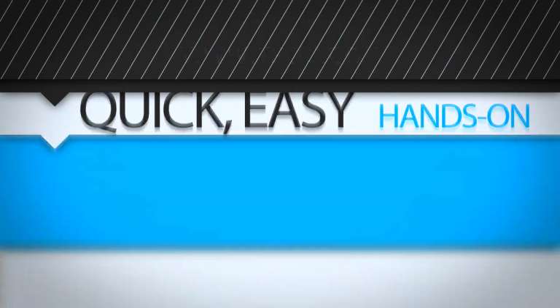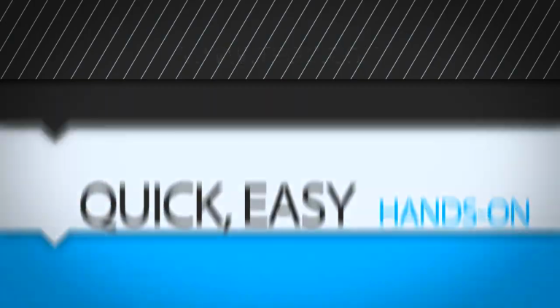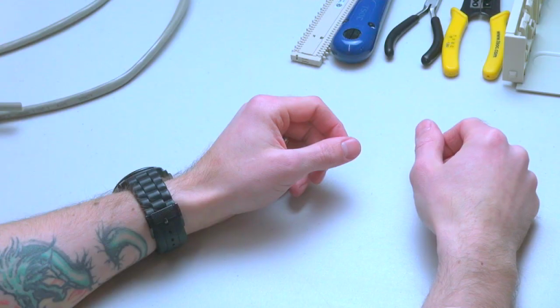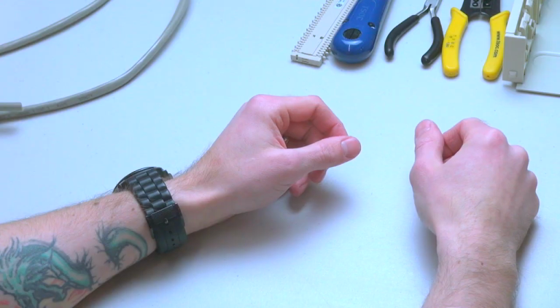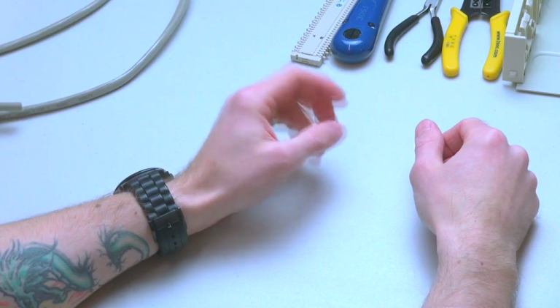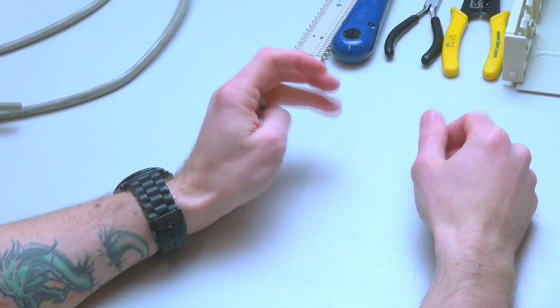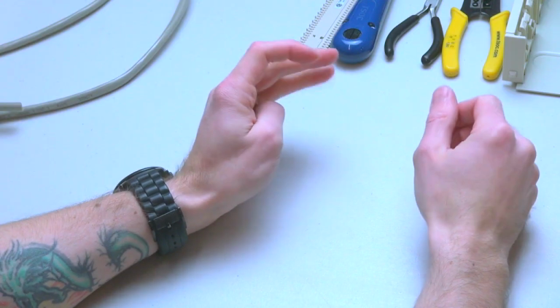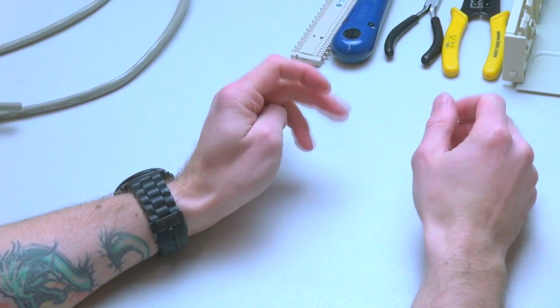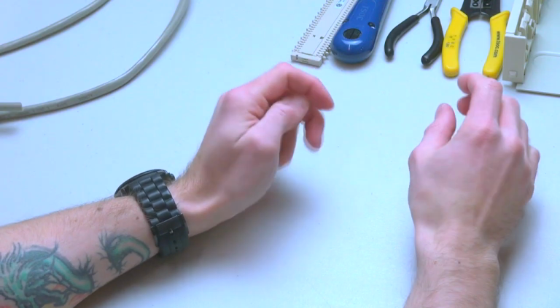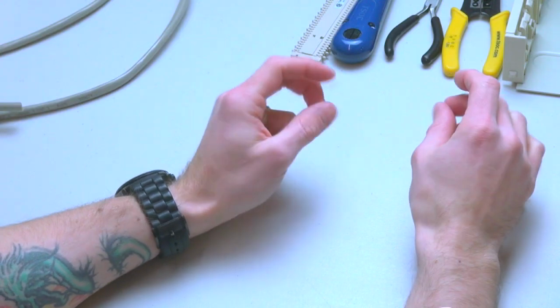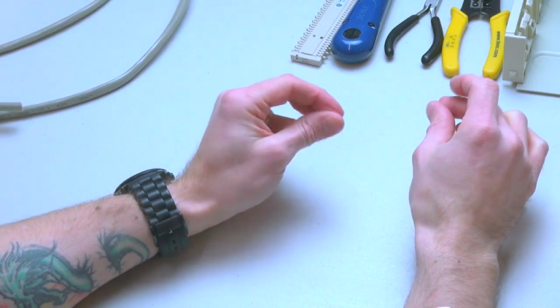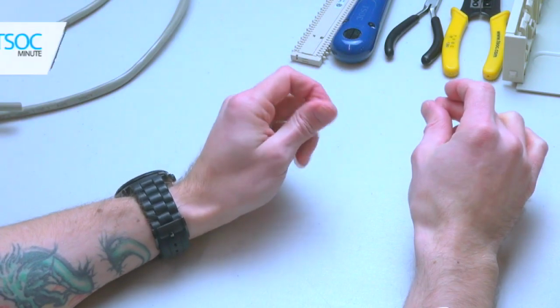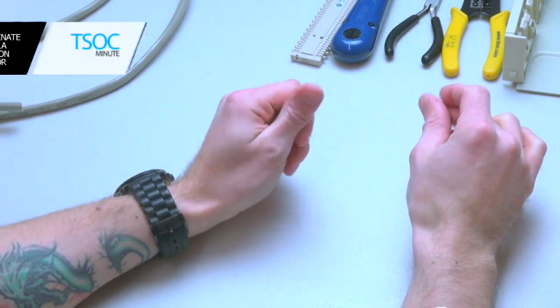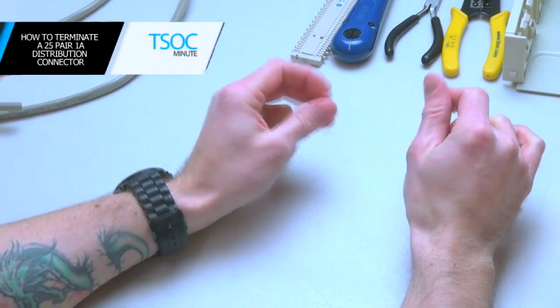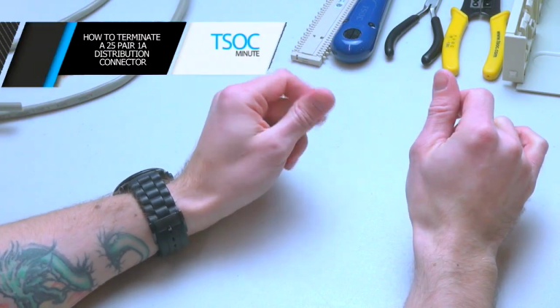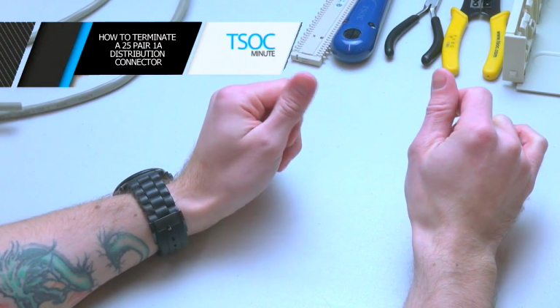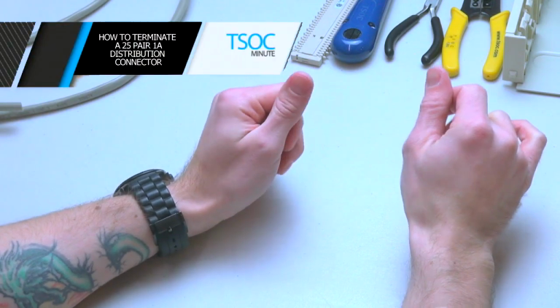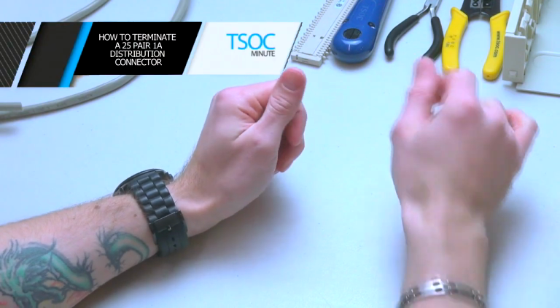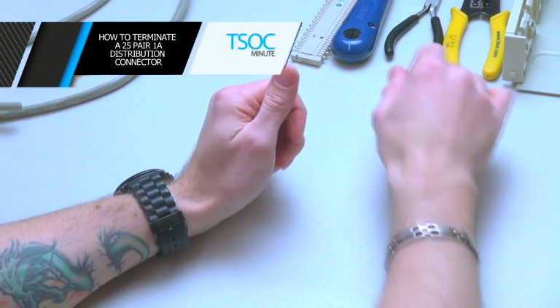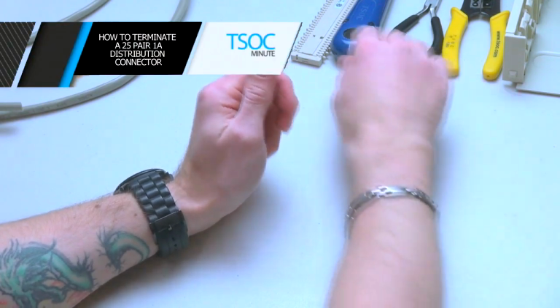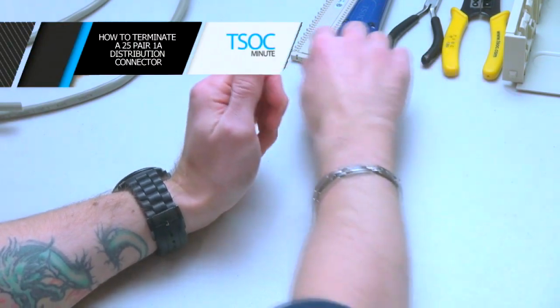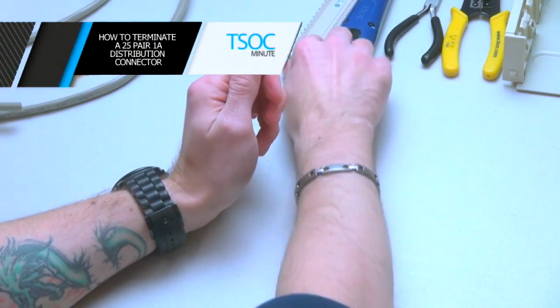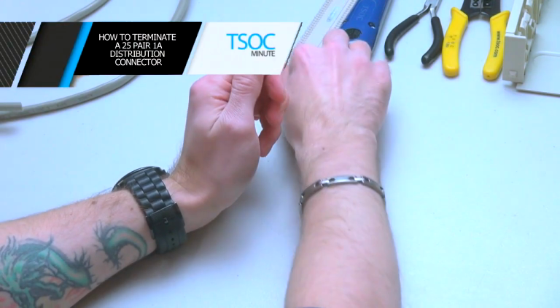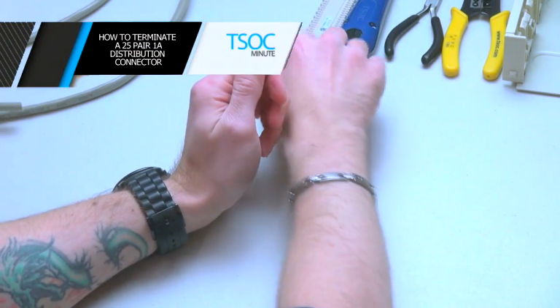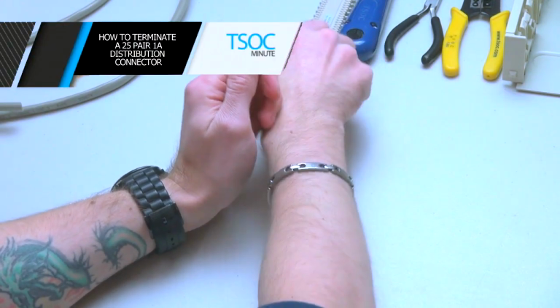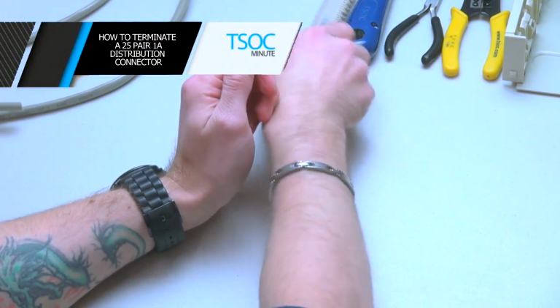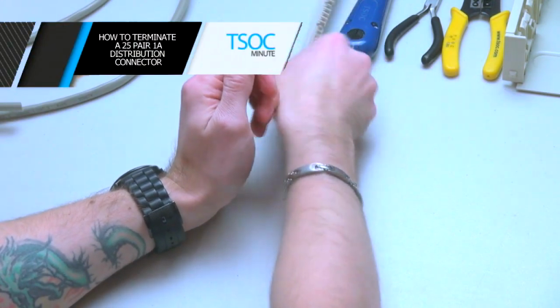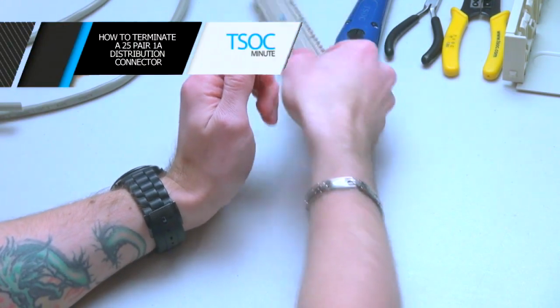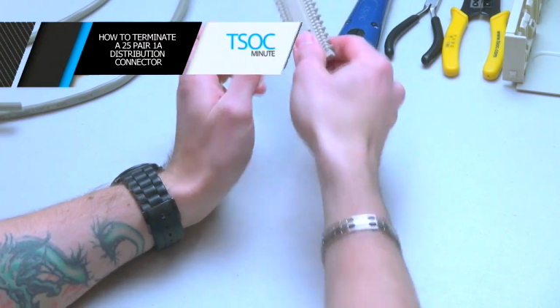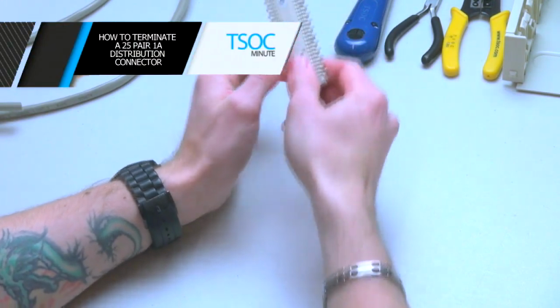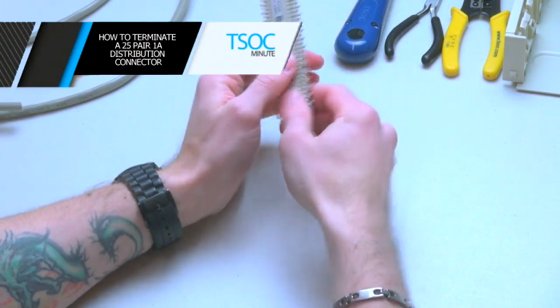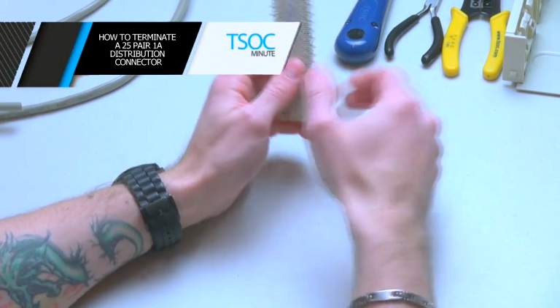How to terminate a 25-Pair 1A Distribution Connector.